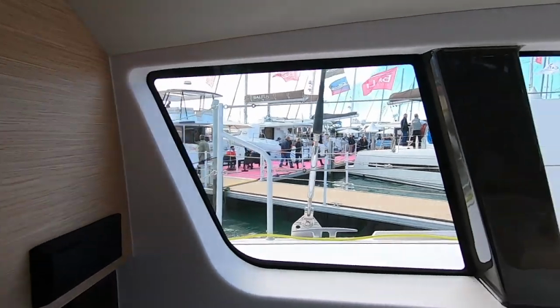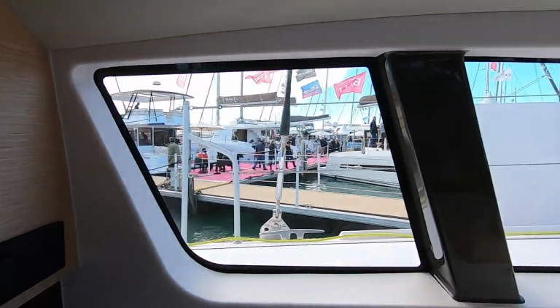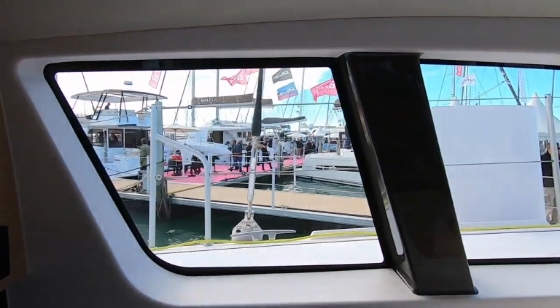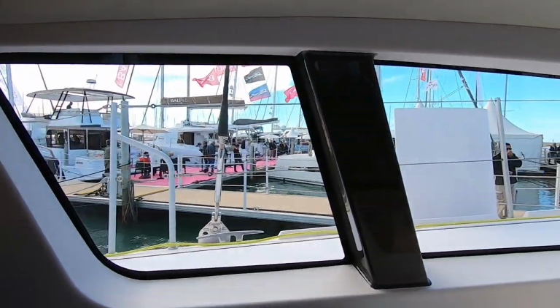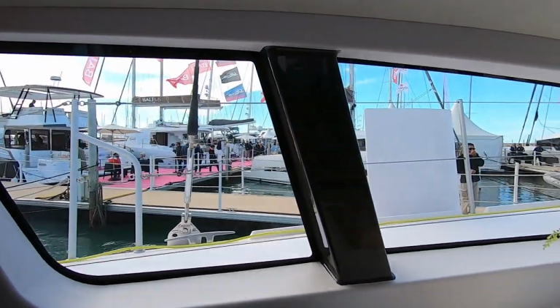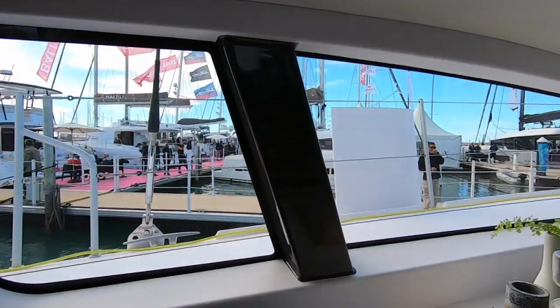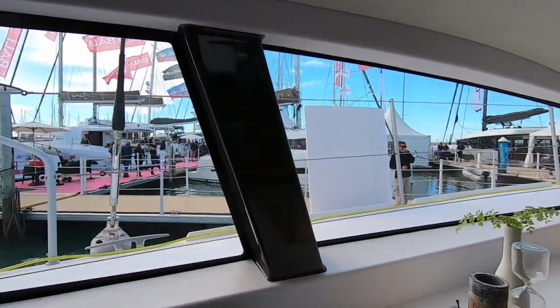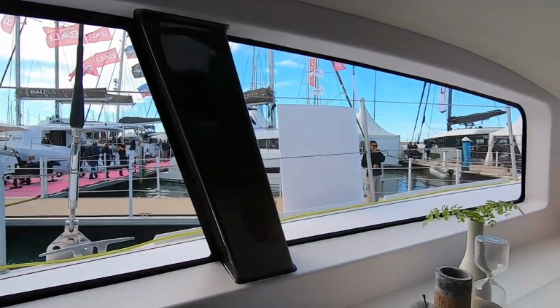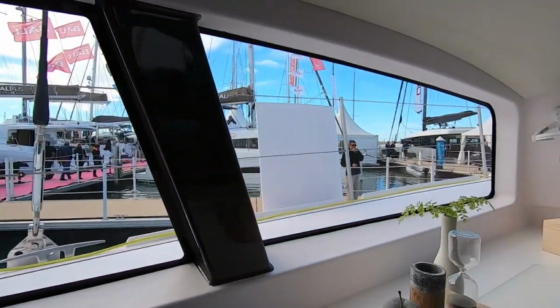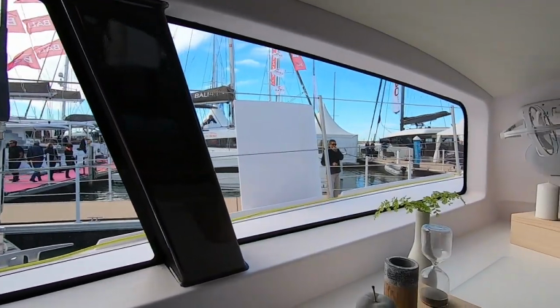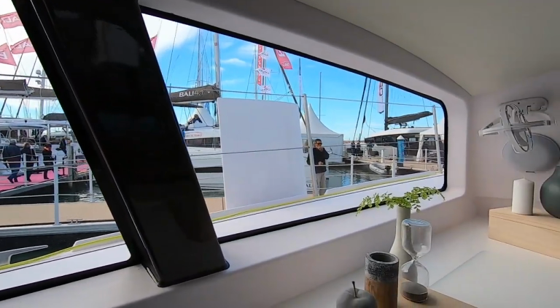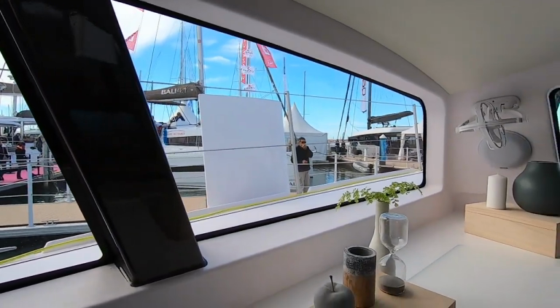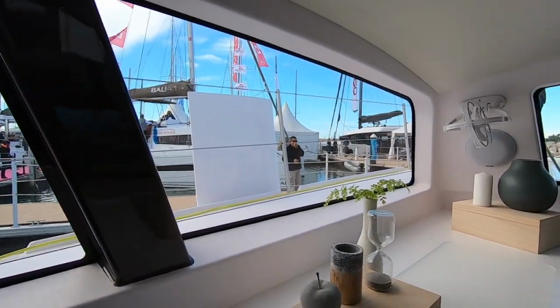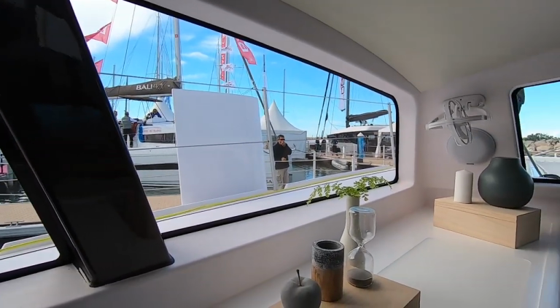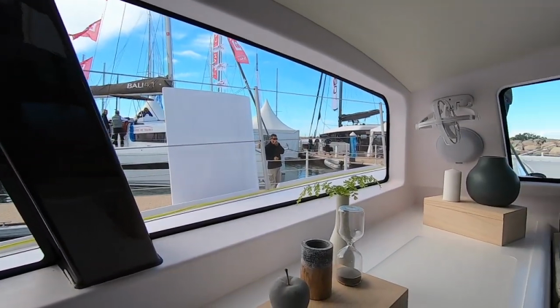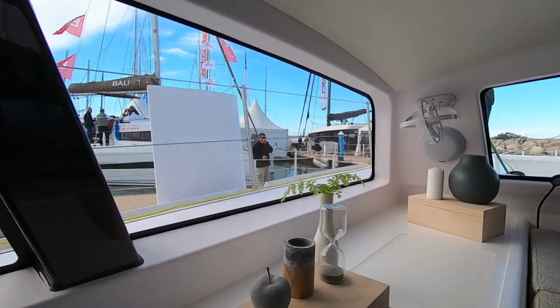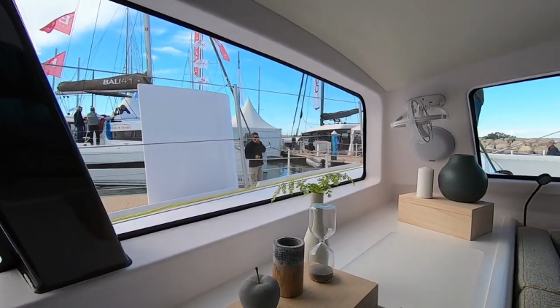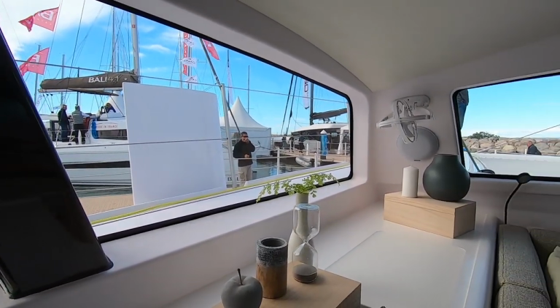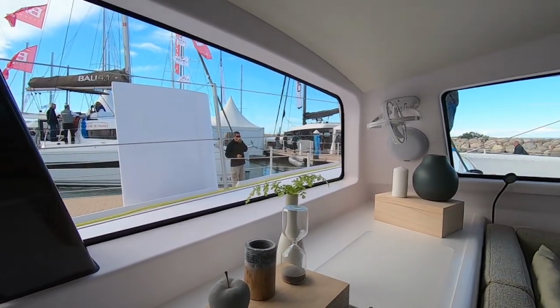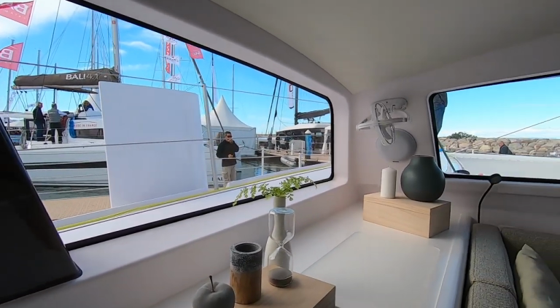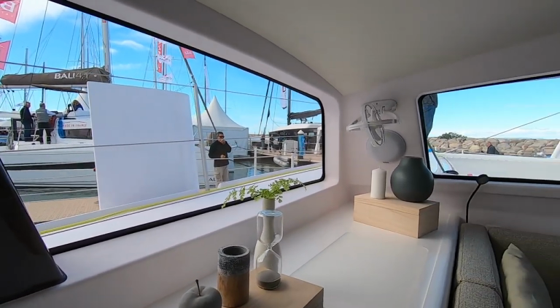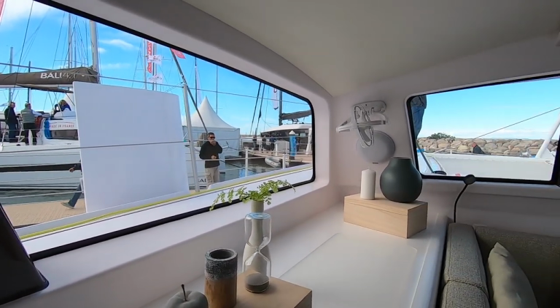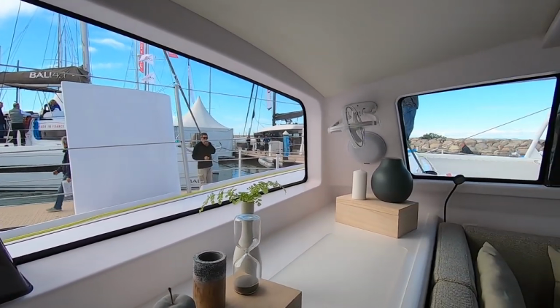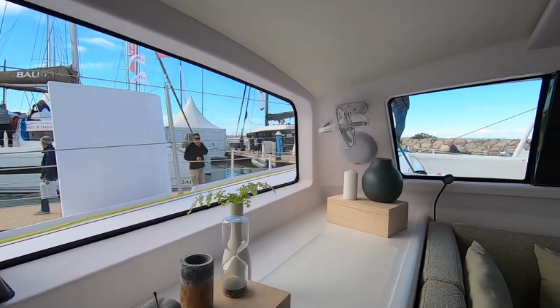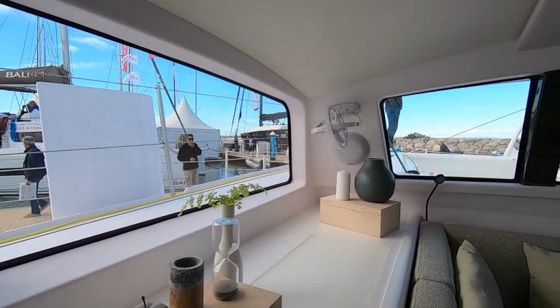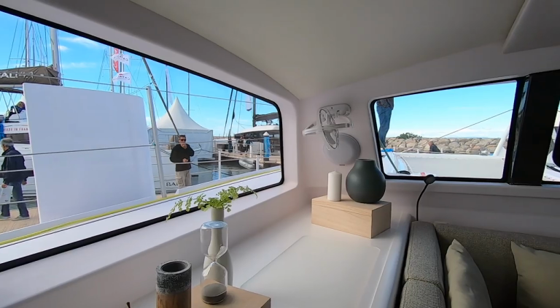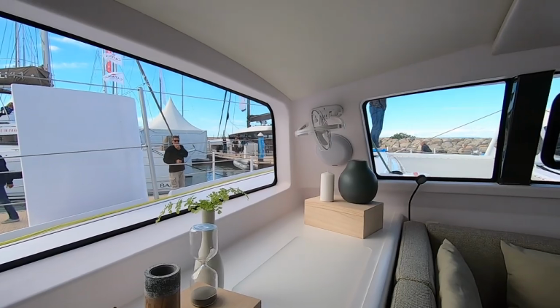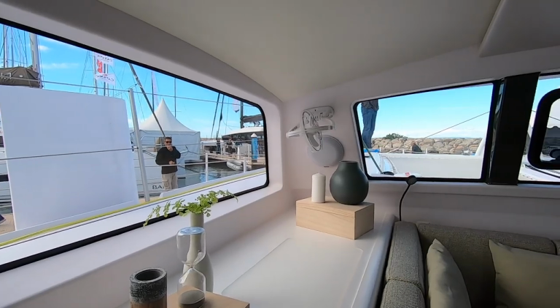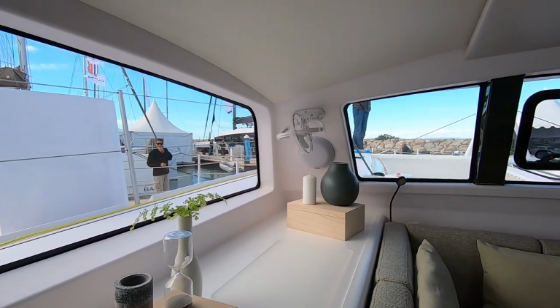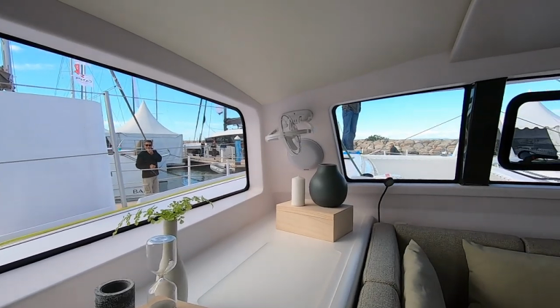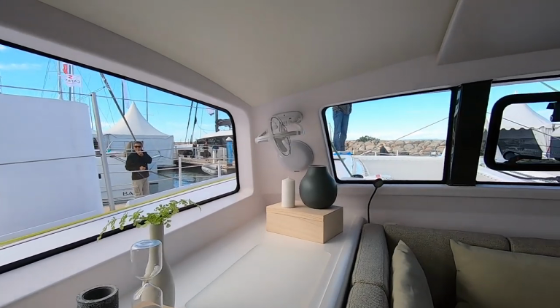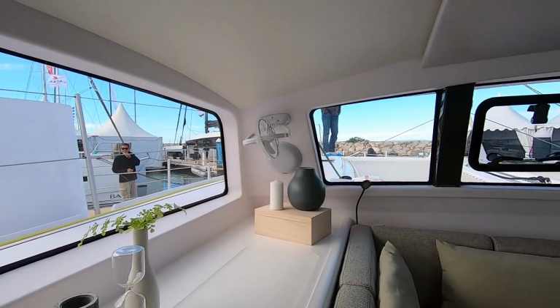Looking at these conduits, they are full of self-expanding foam — this is genuinely a crash bulkhead and you have a watertight engine compartment here. I am very happy with this. Let's go and look at the build quality of the interior of the Outremer 51.